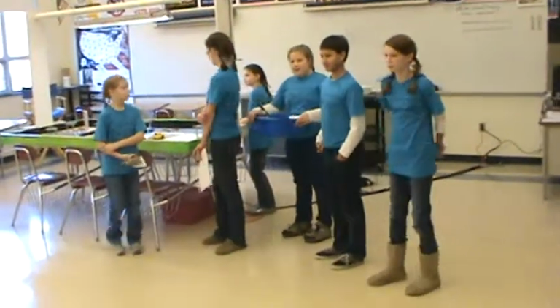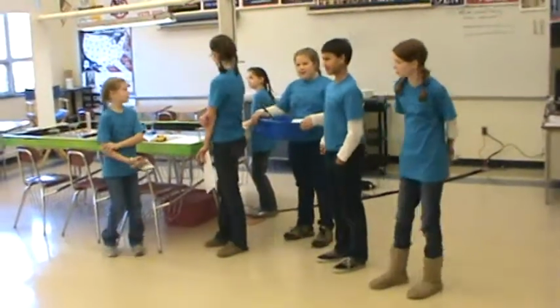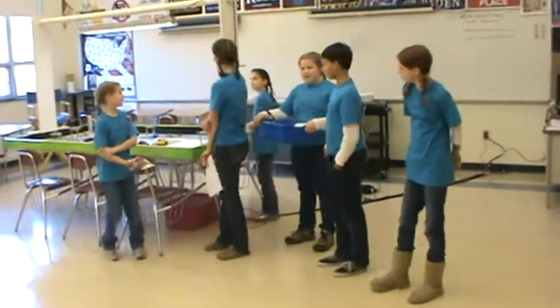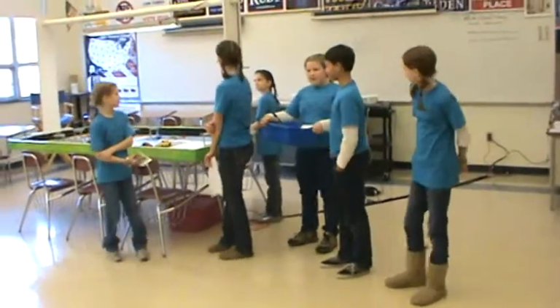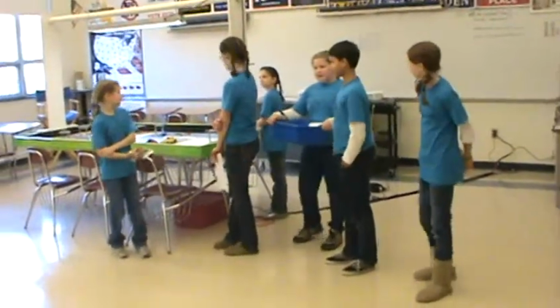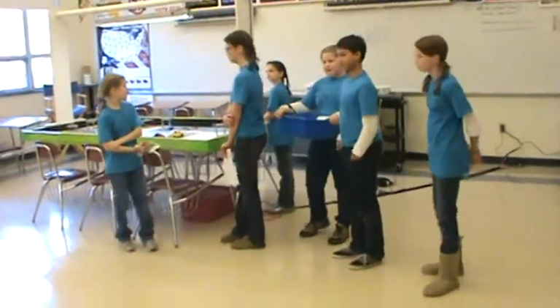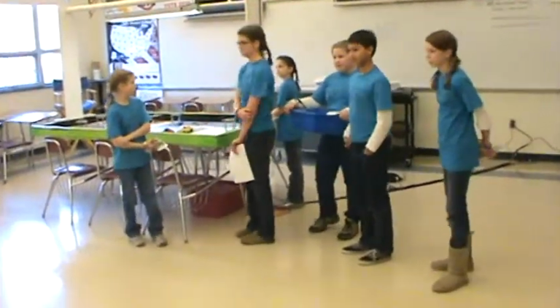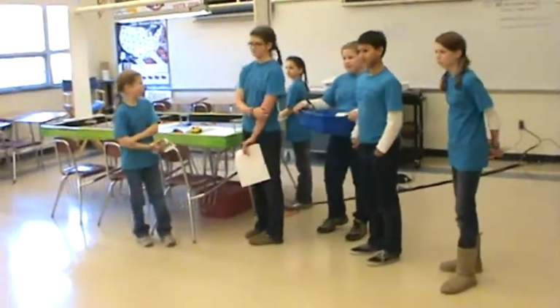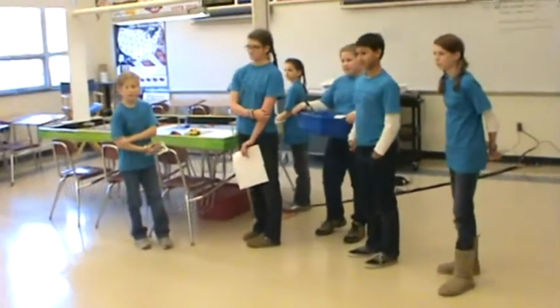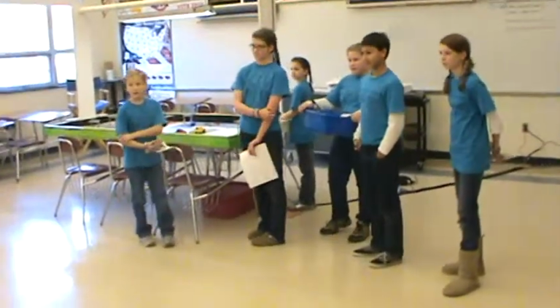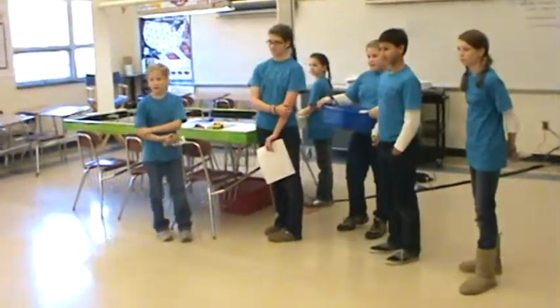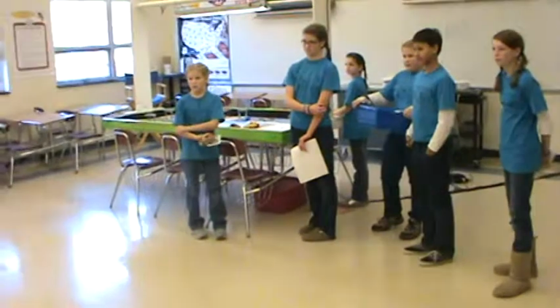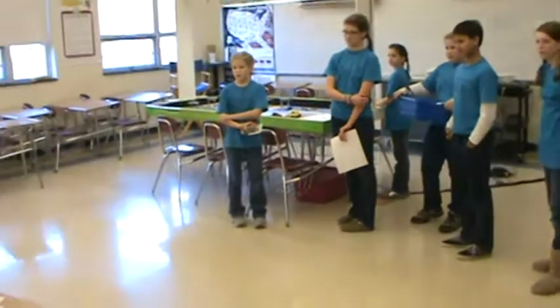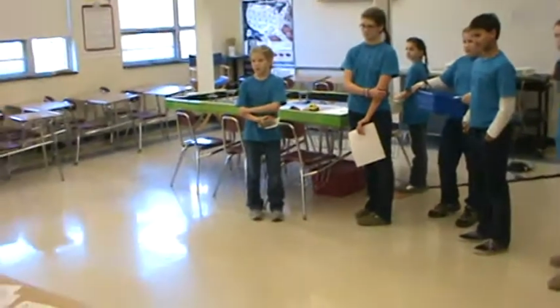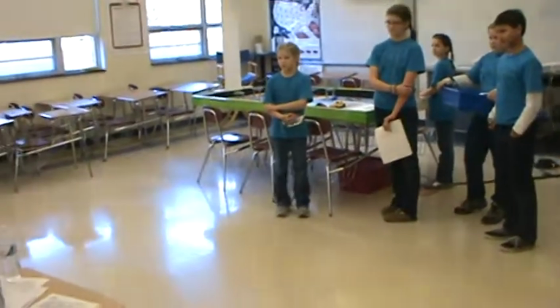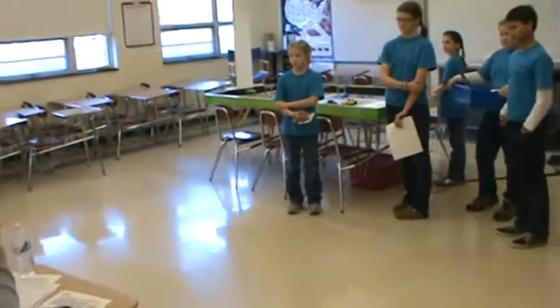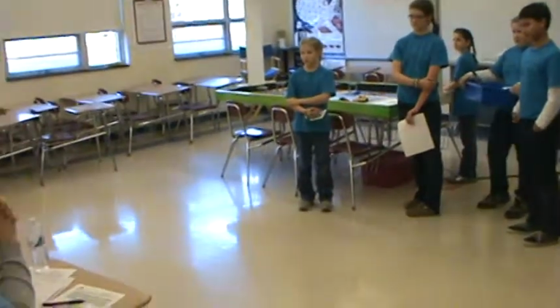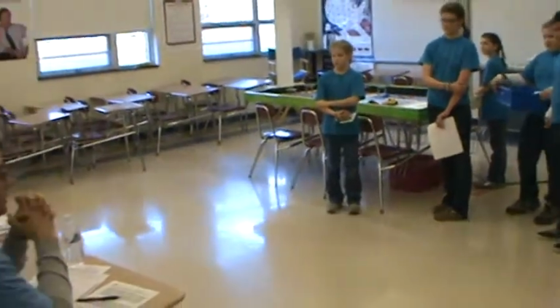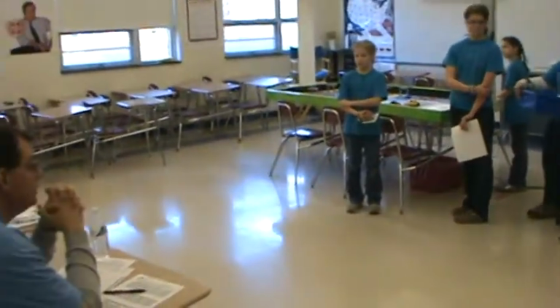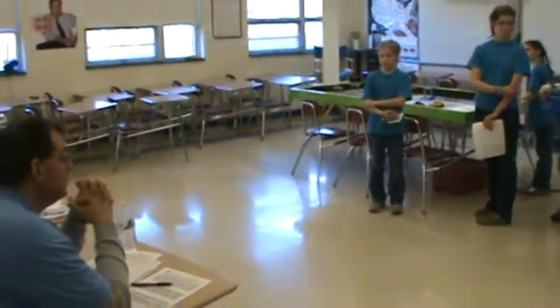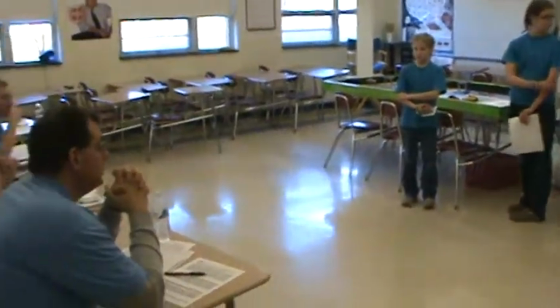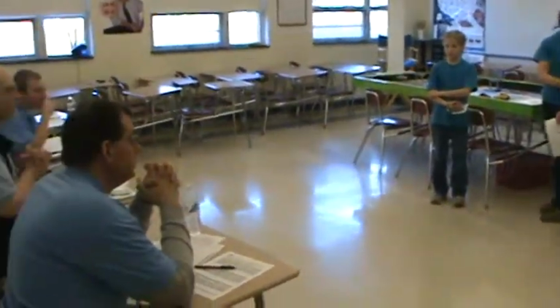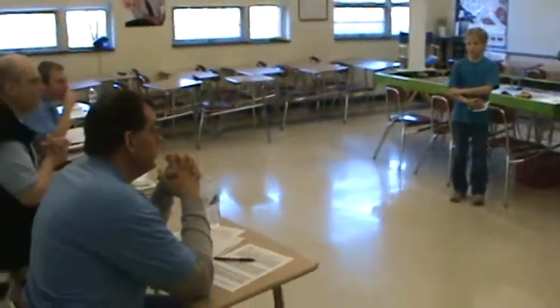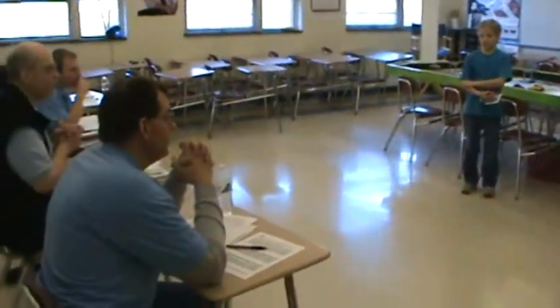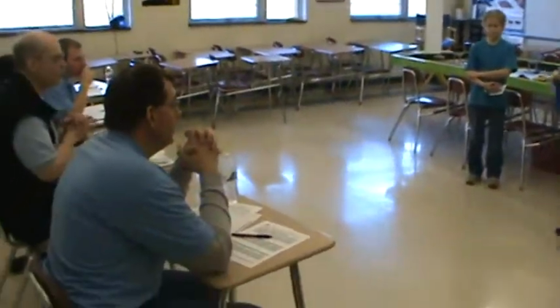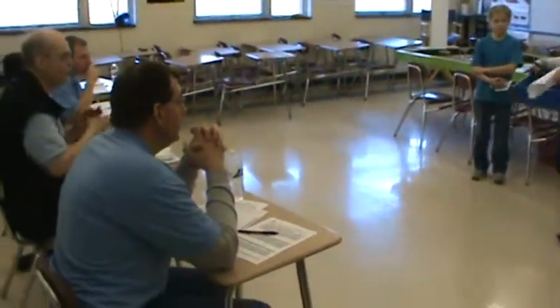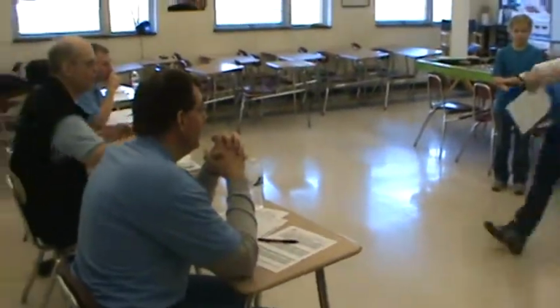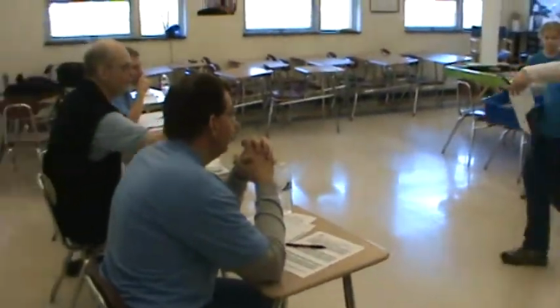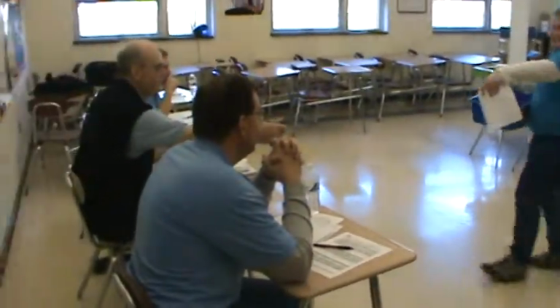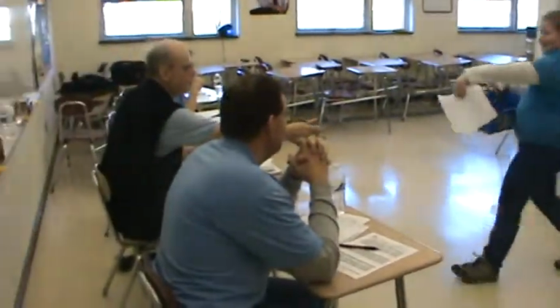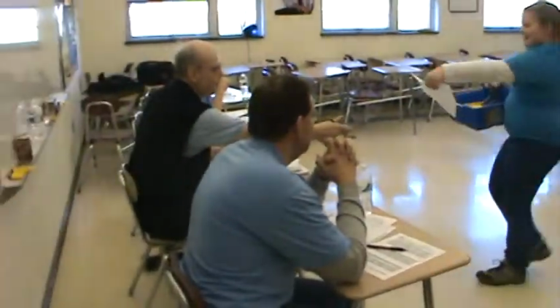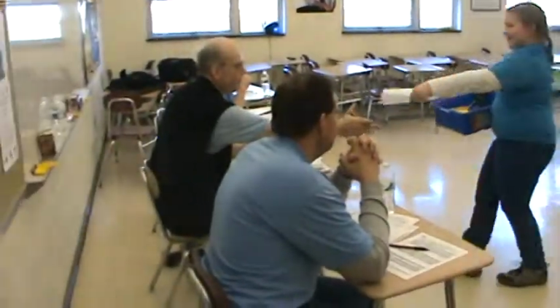Have you got the executive summary? Have you got a sample of your program? Yes, I have a sample.